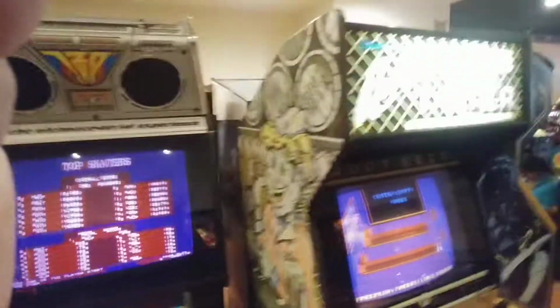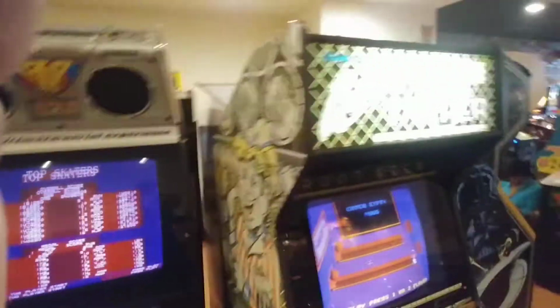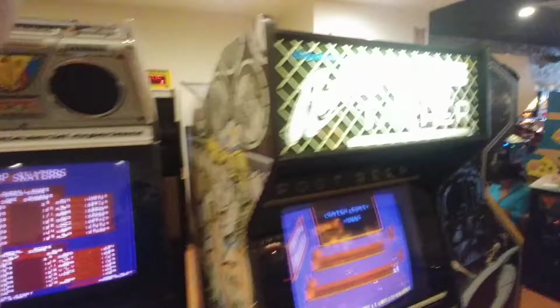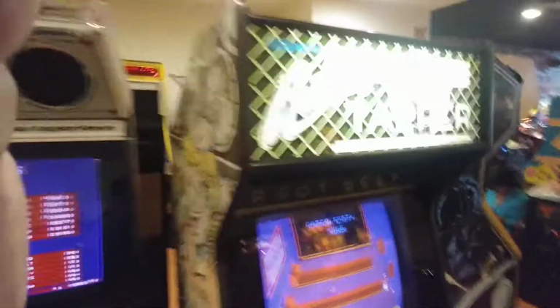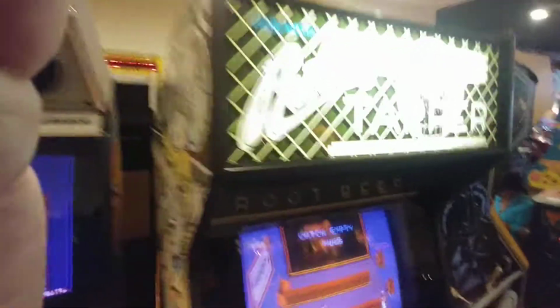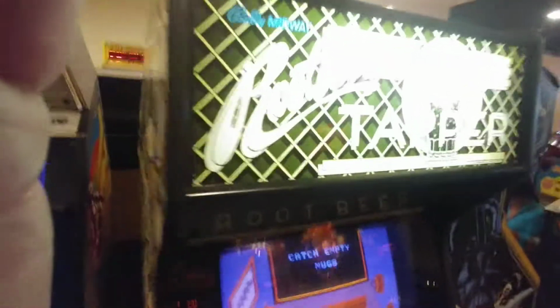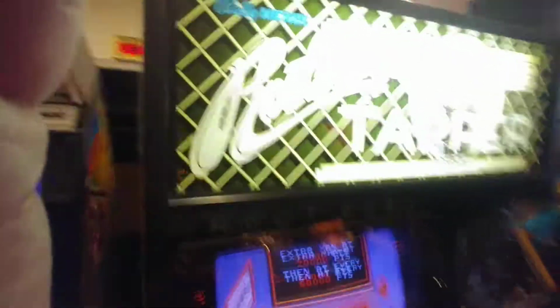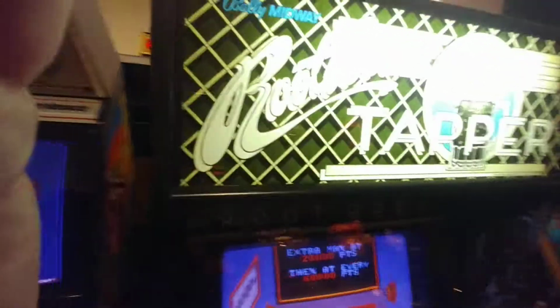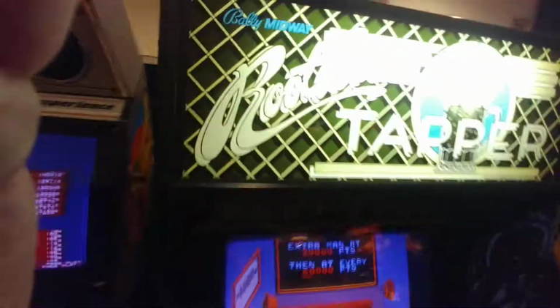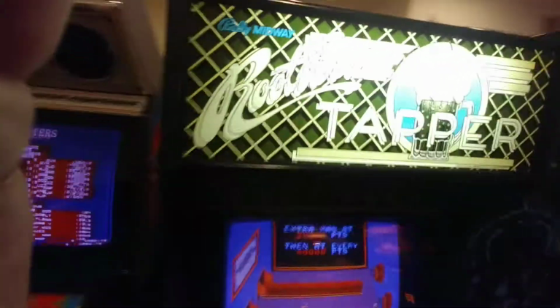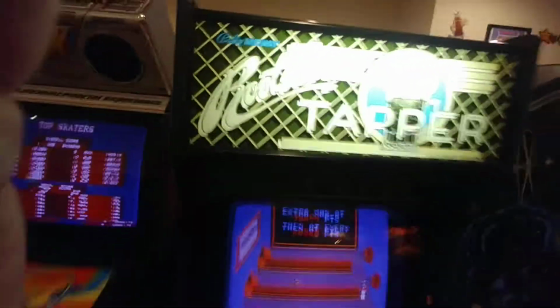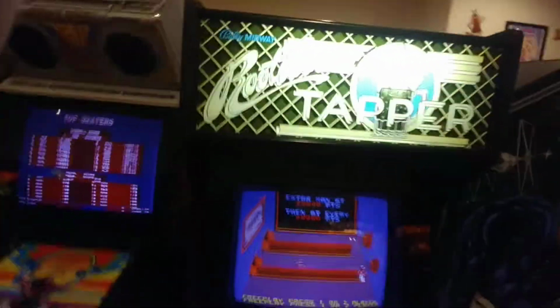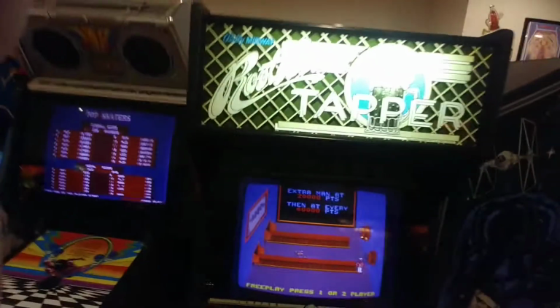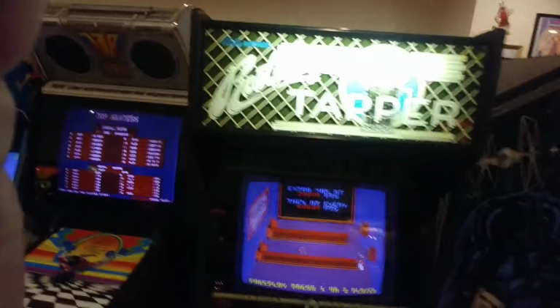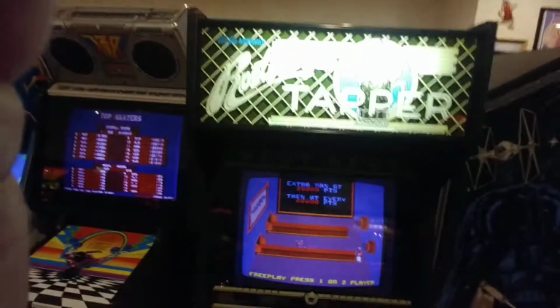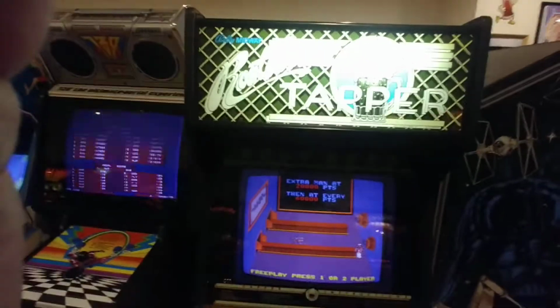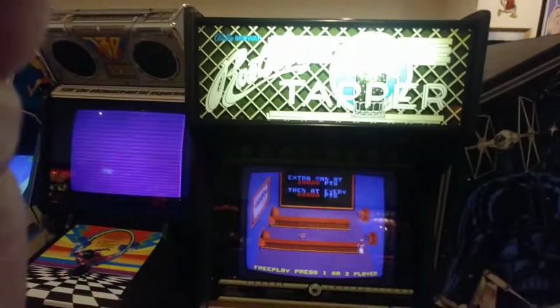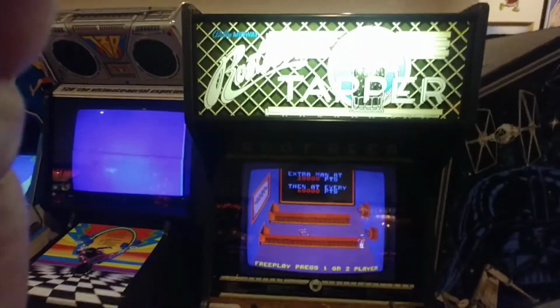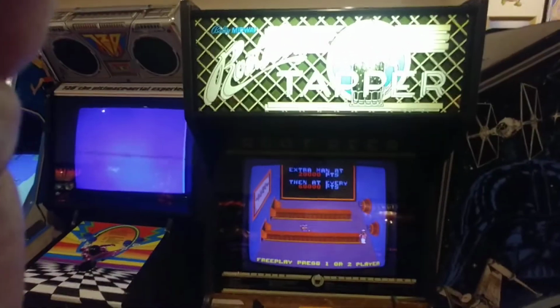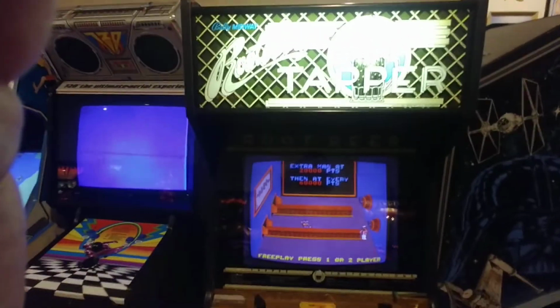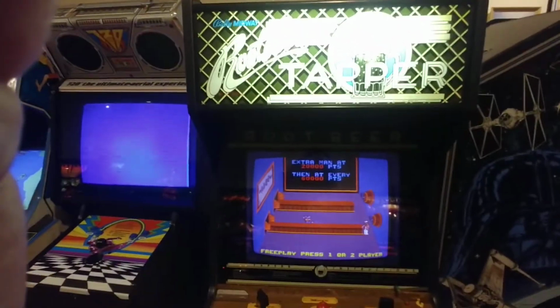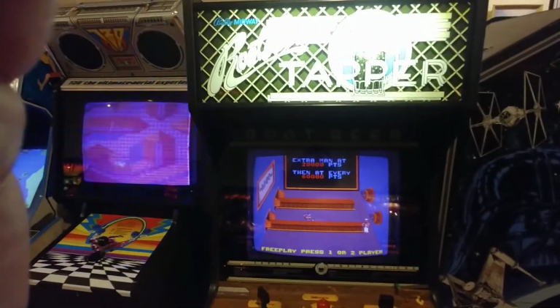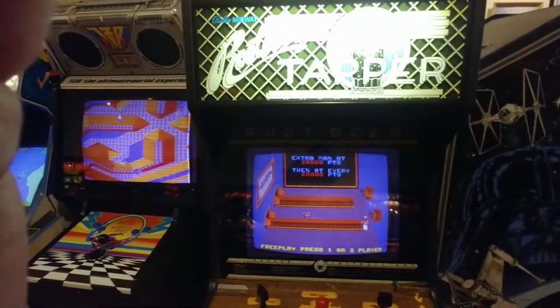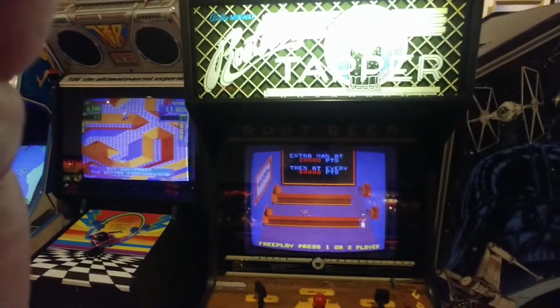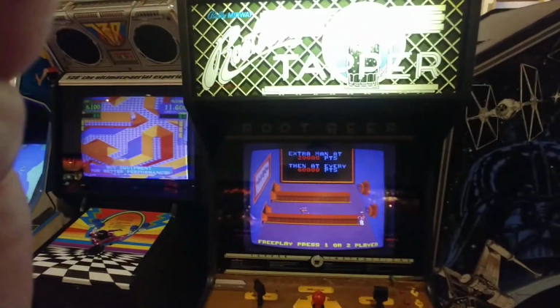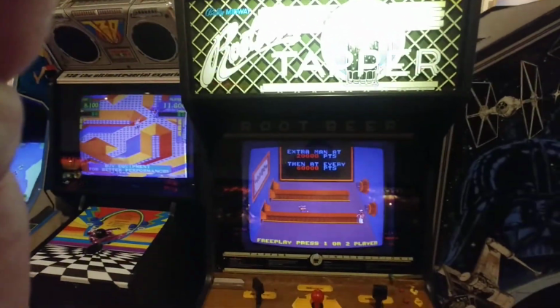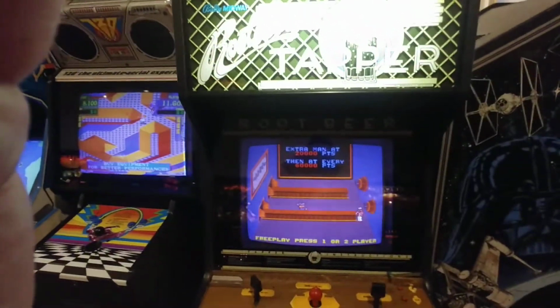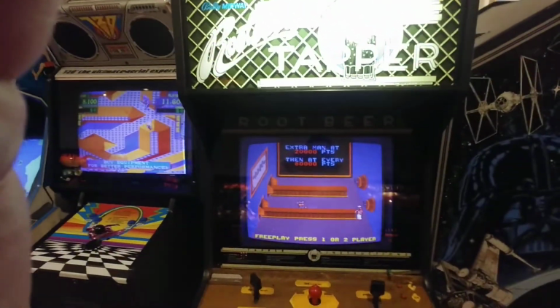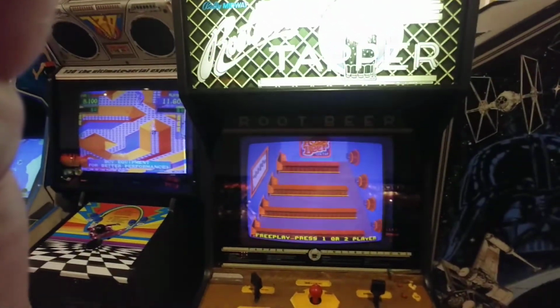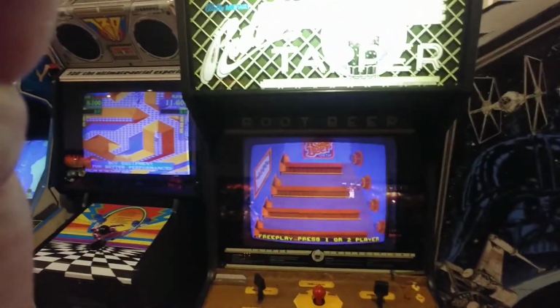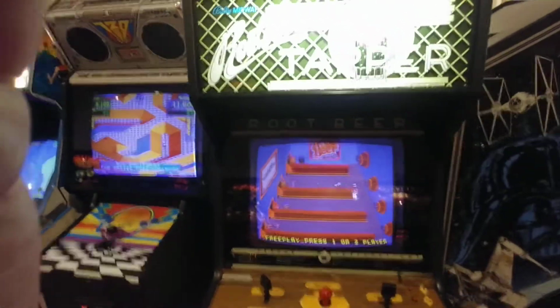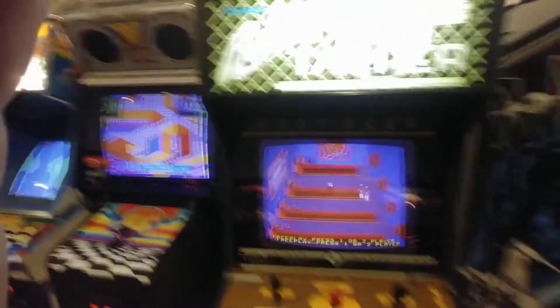We got Root Beer Tapper — anybody remember that? Classic older game.